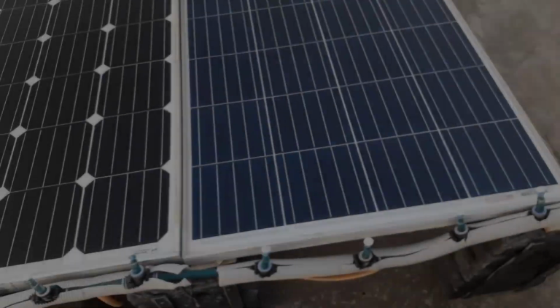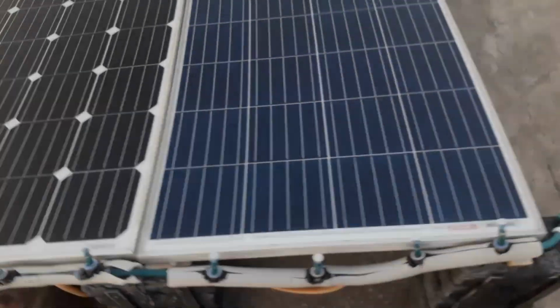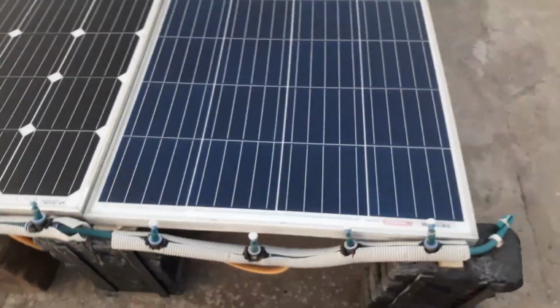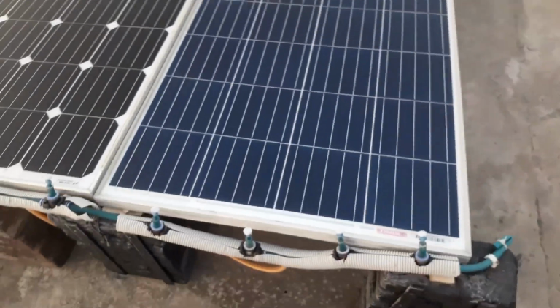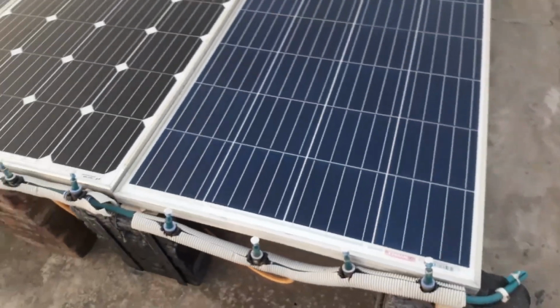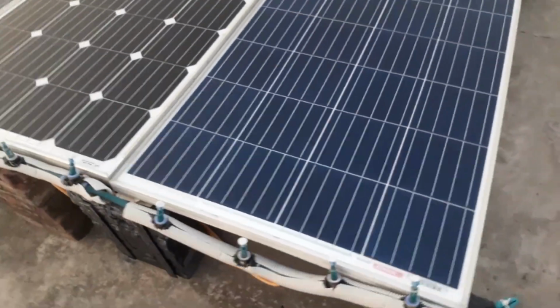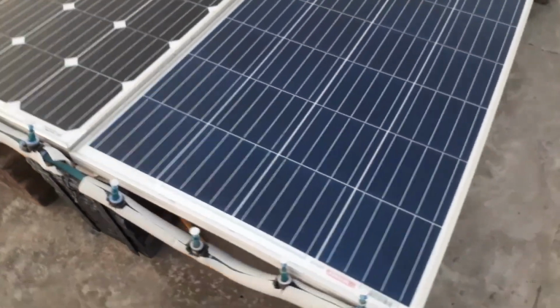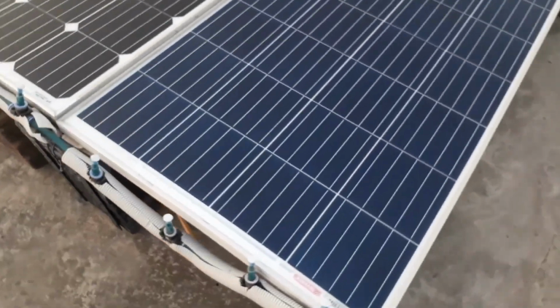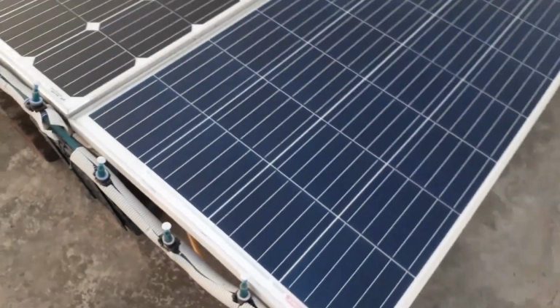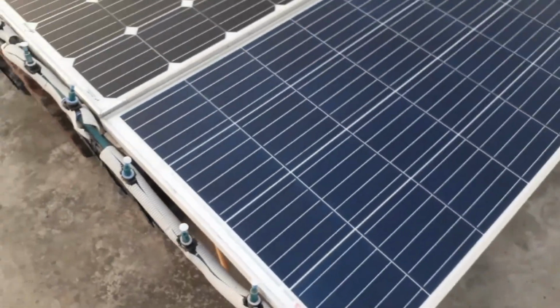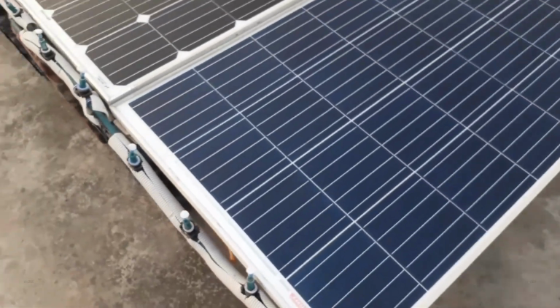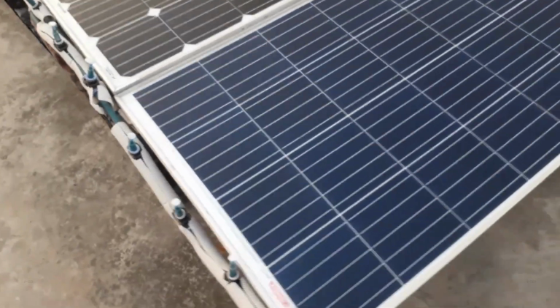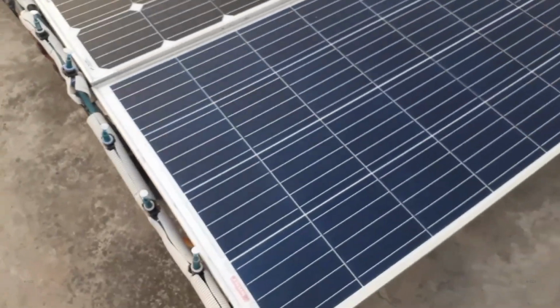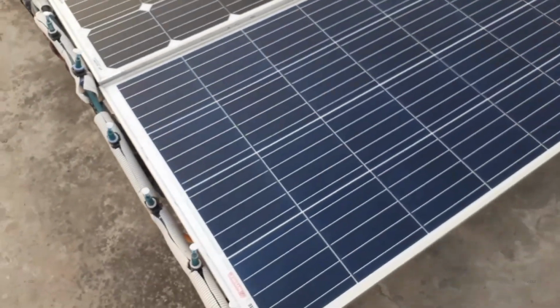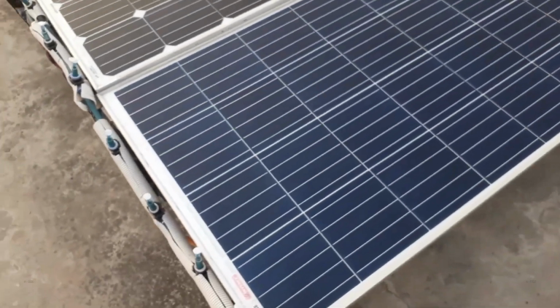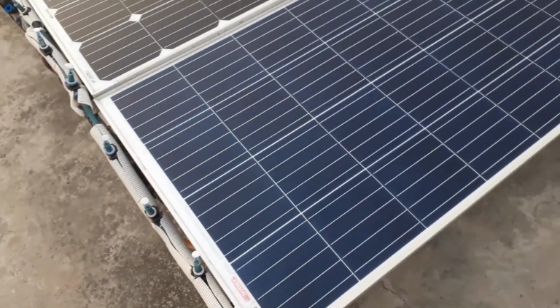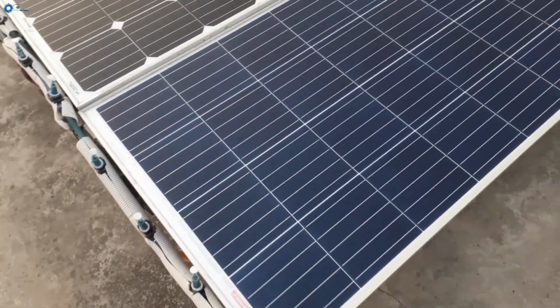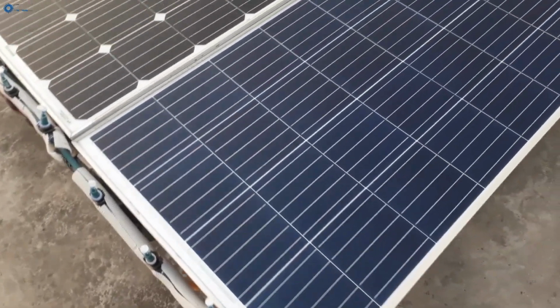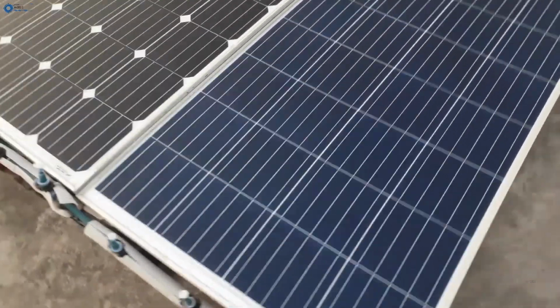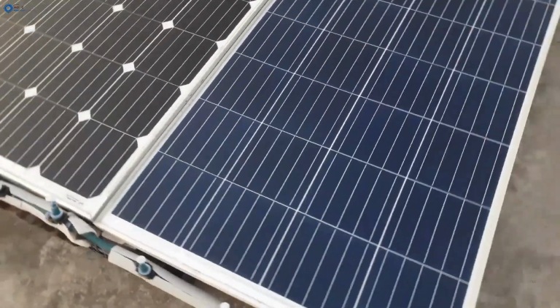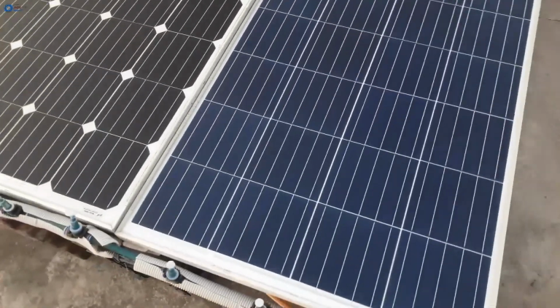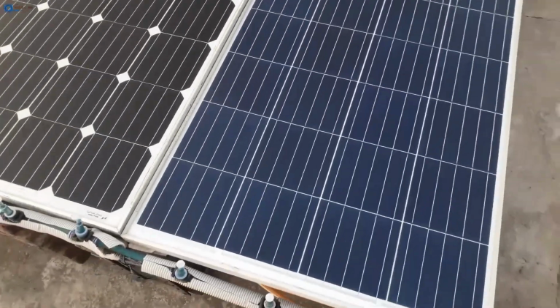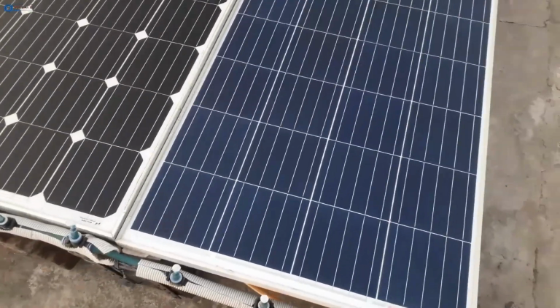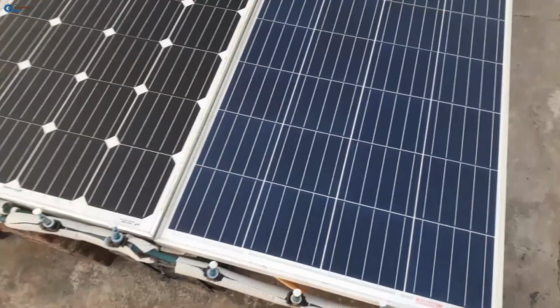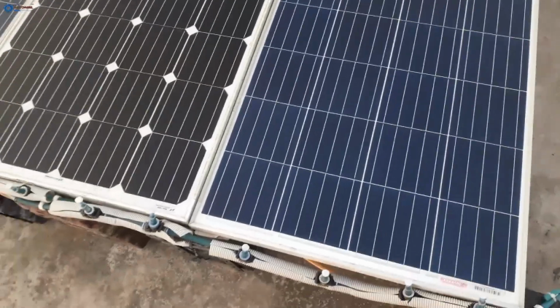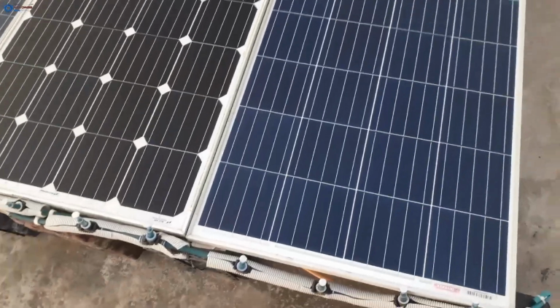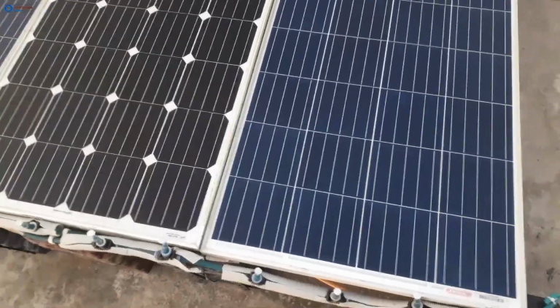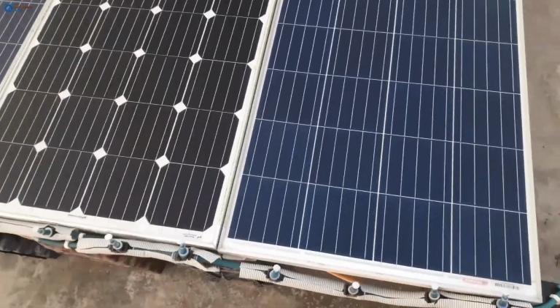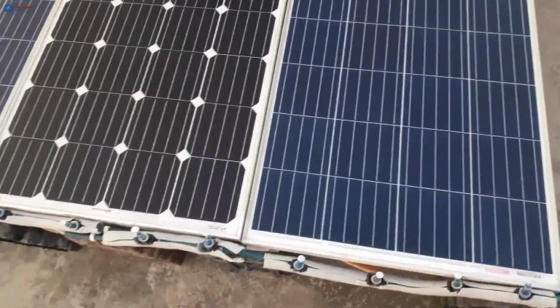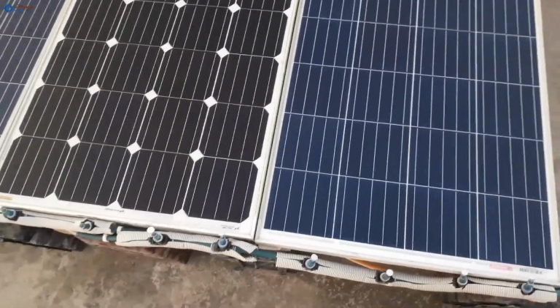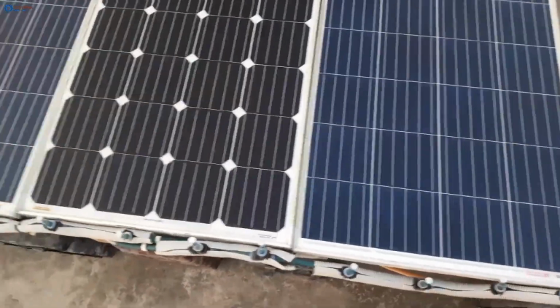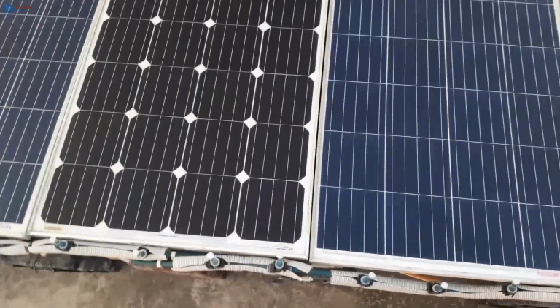Now have a free look at the complete solar panels array and tell me in the comments section how it looks.